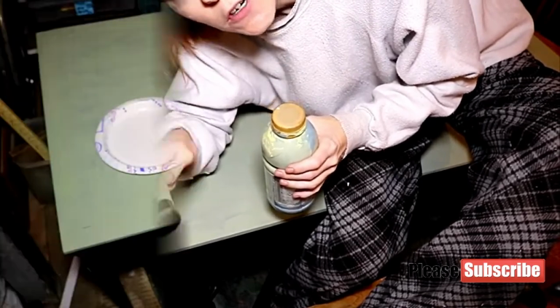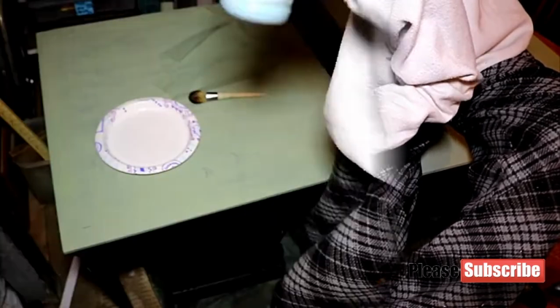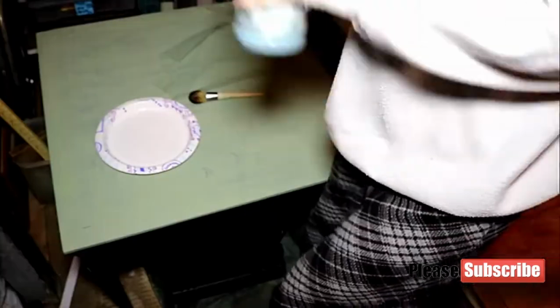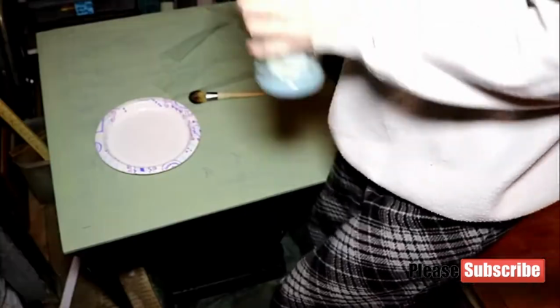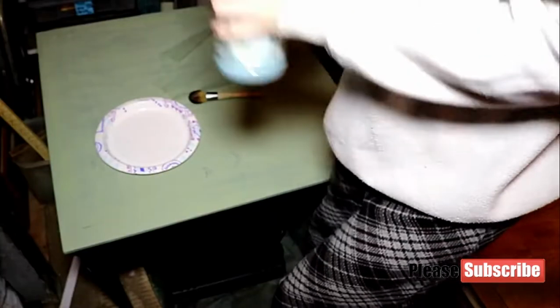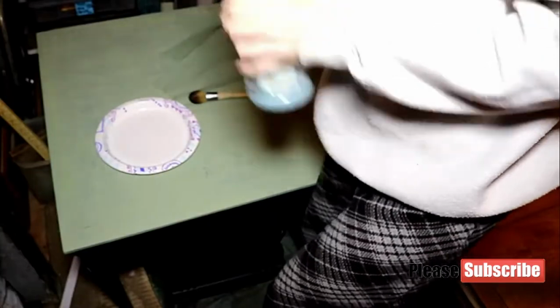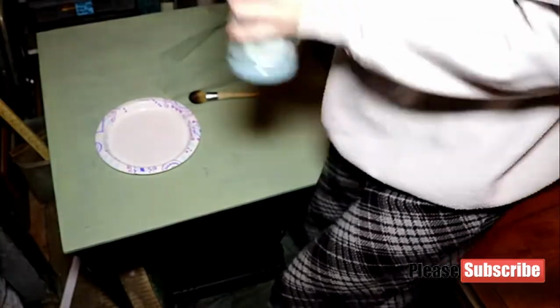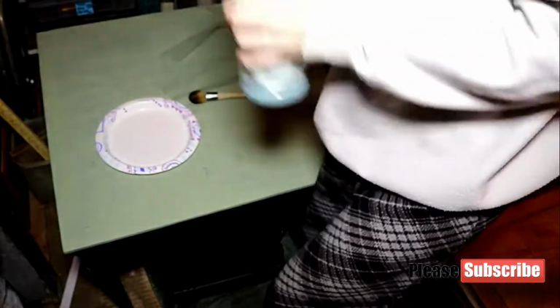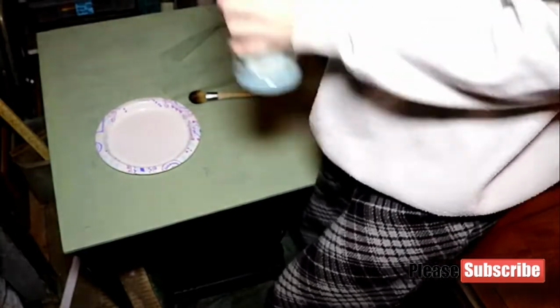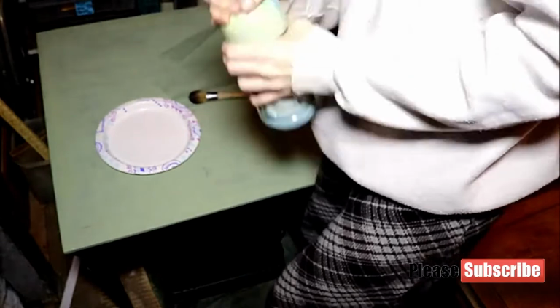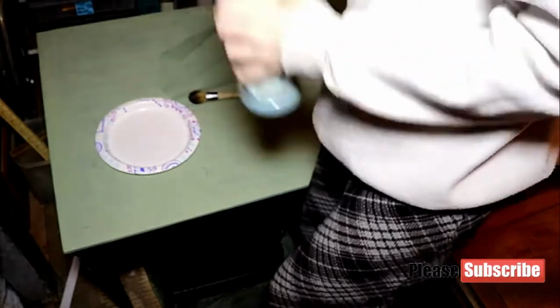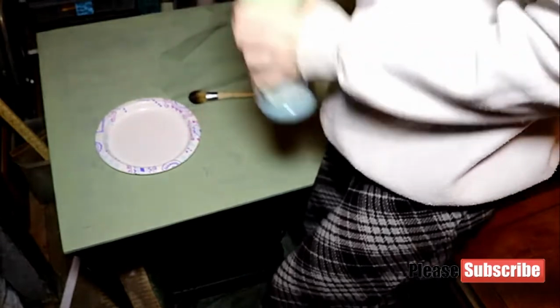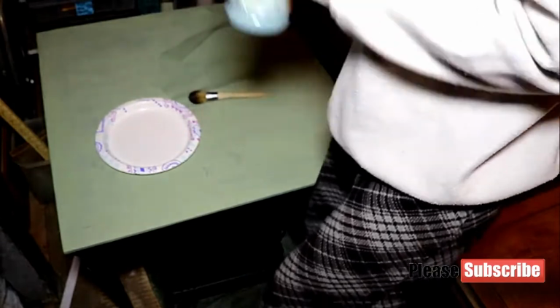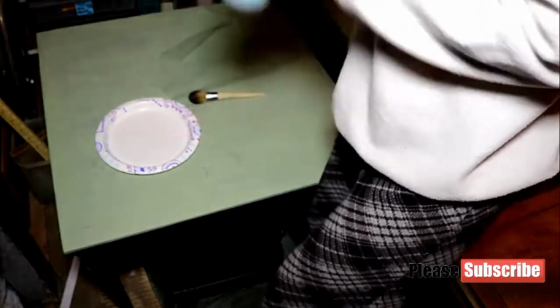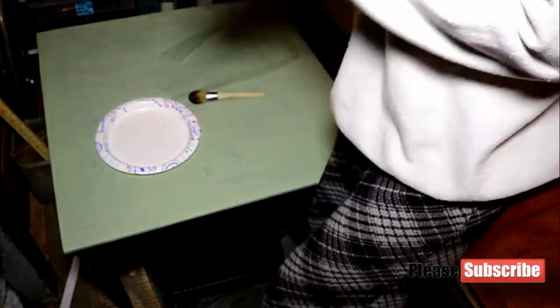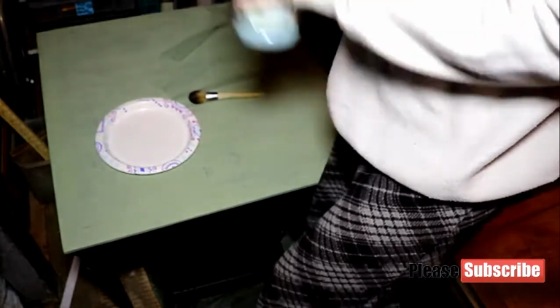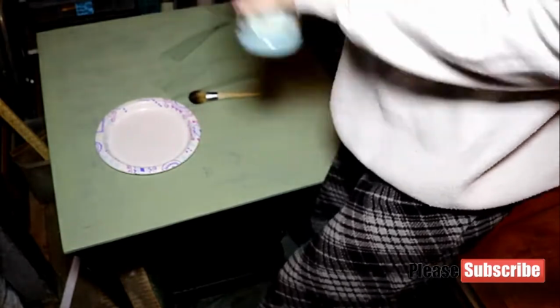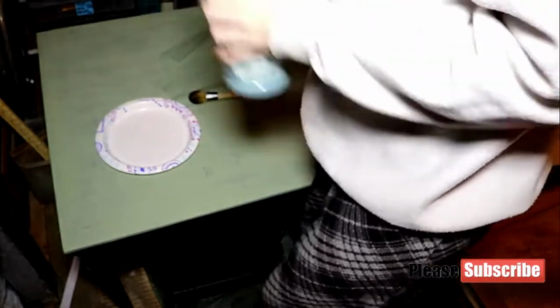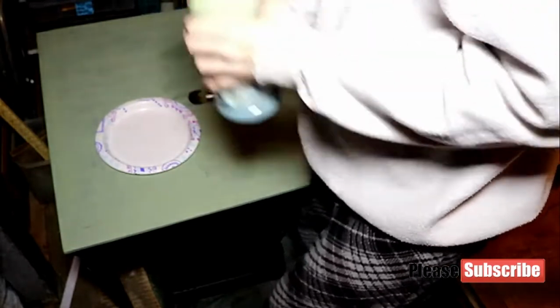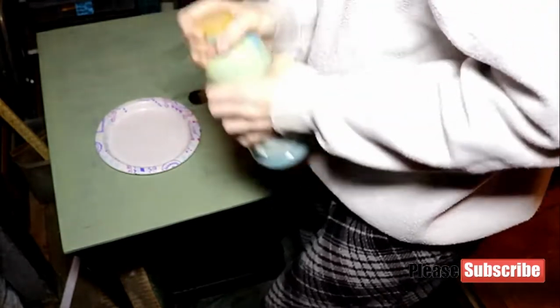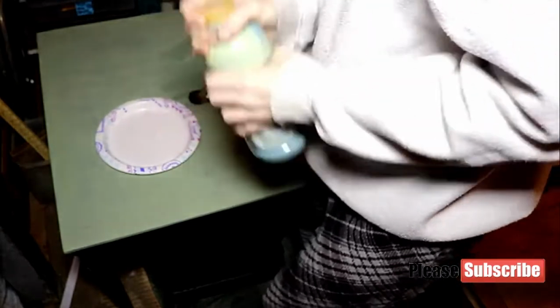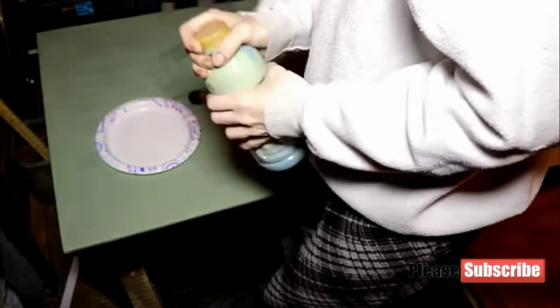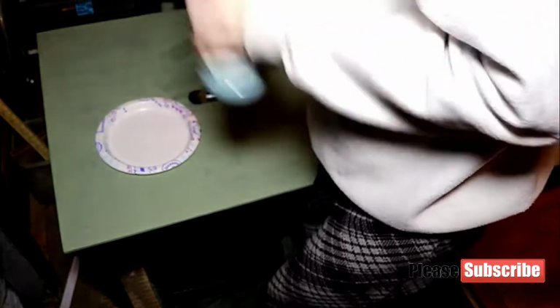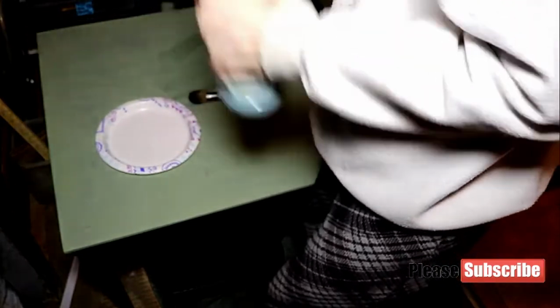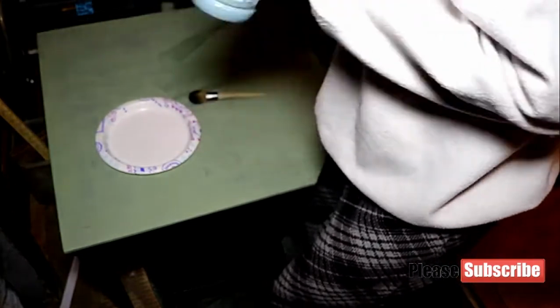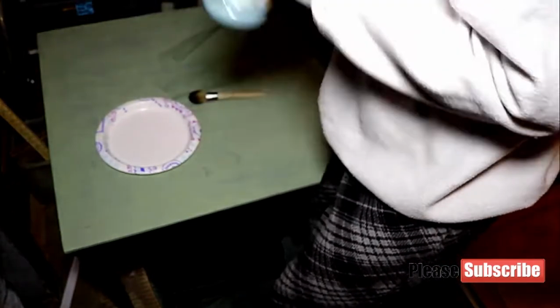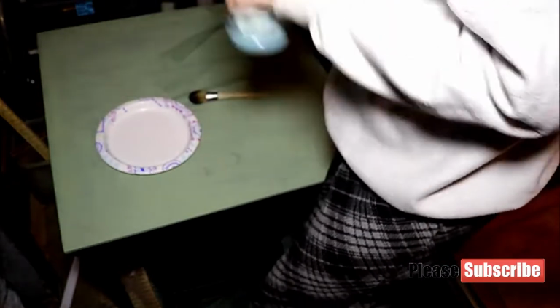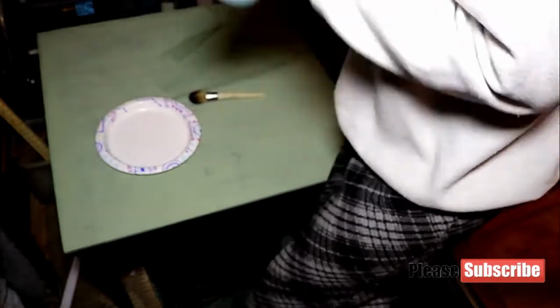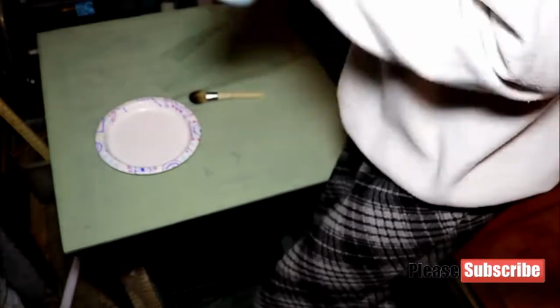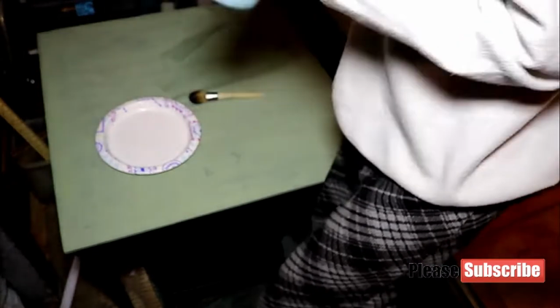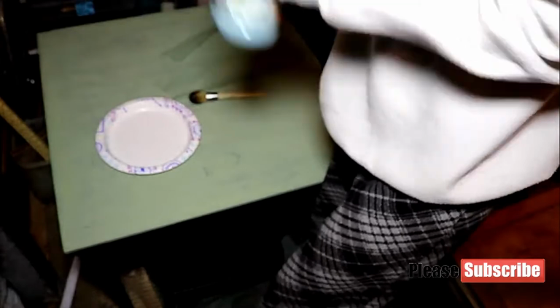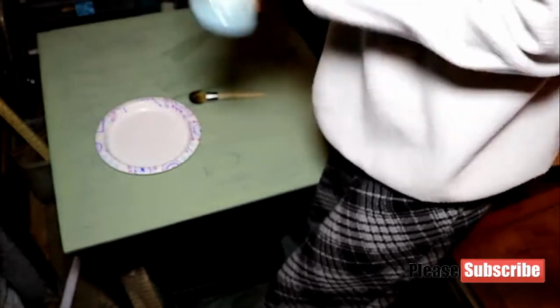Don't shake the paint too much unless it says to, because it bubbles and that's not good. But you don't have to worry about bubbles with chalk paint, so shake it up good.